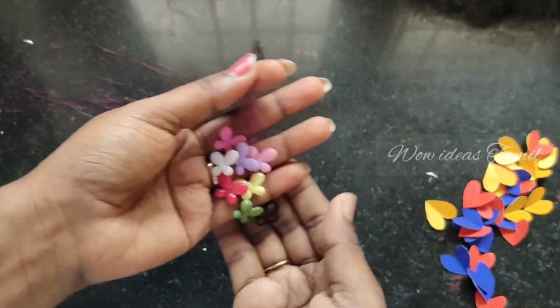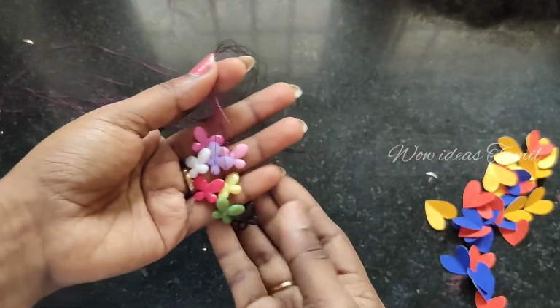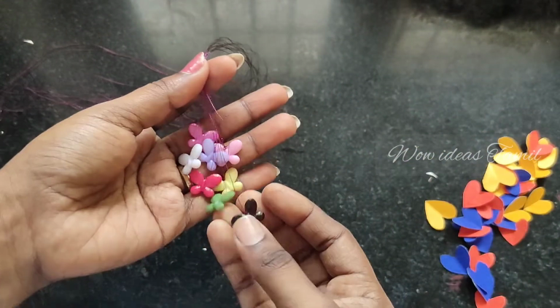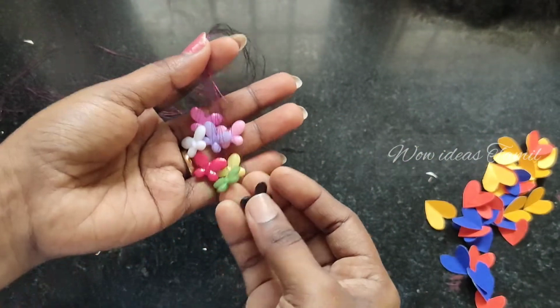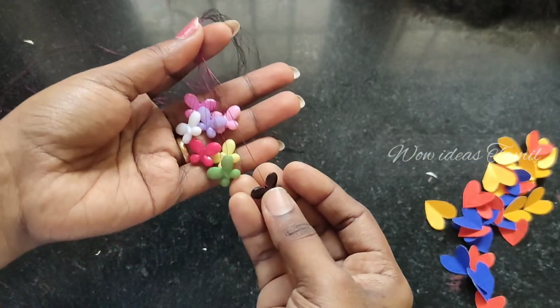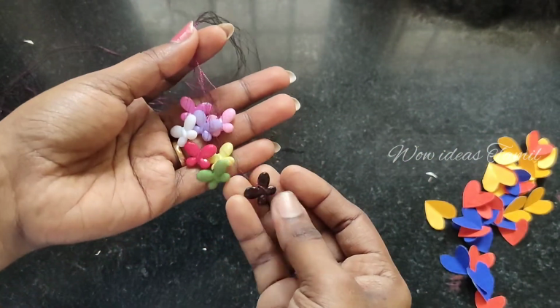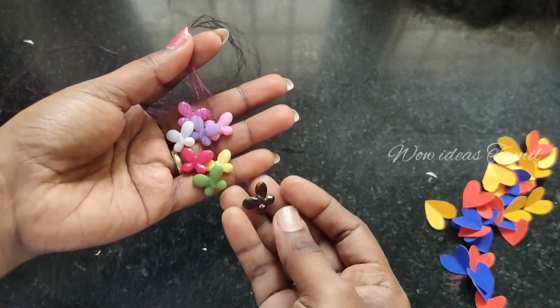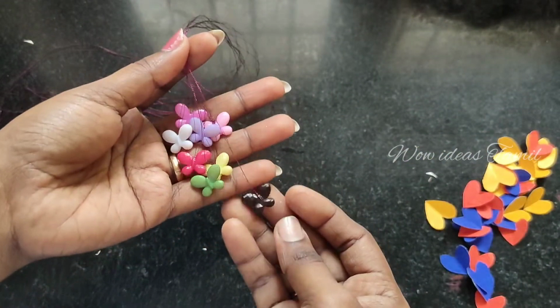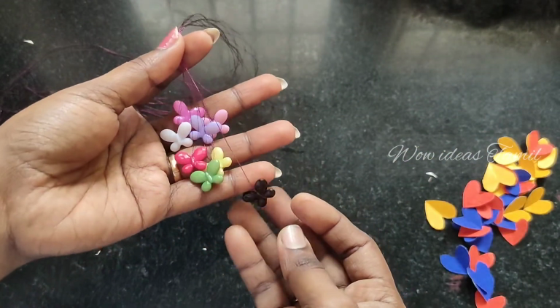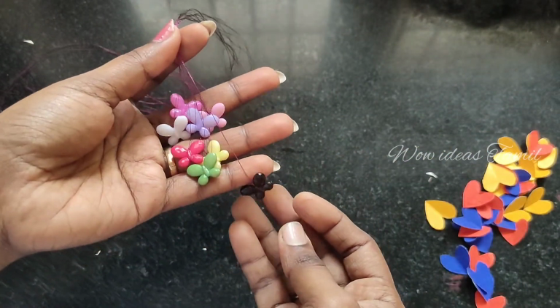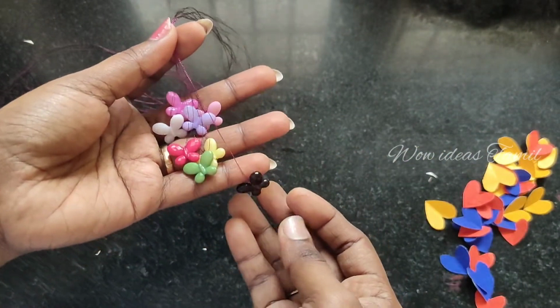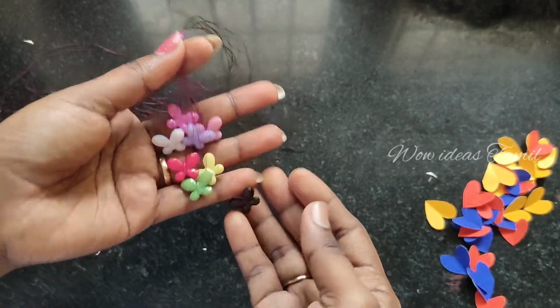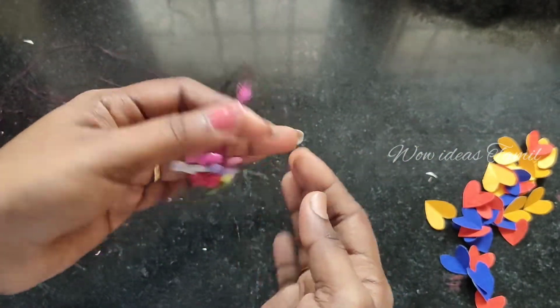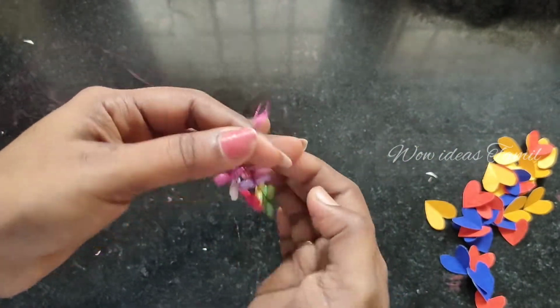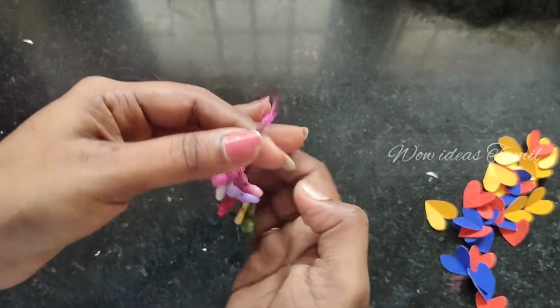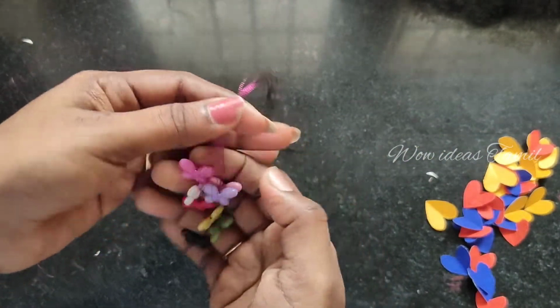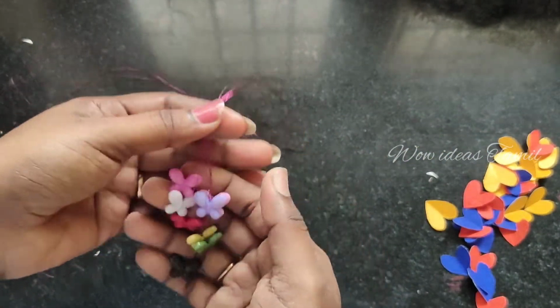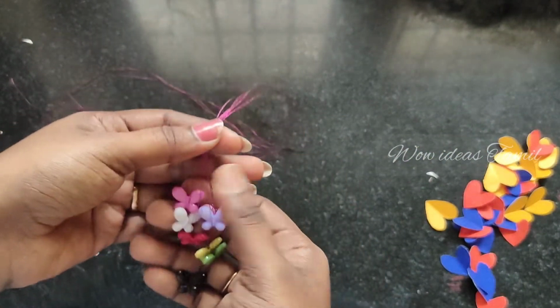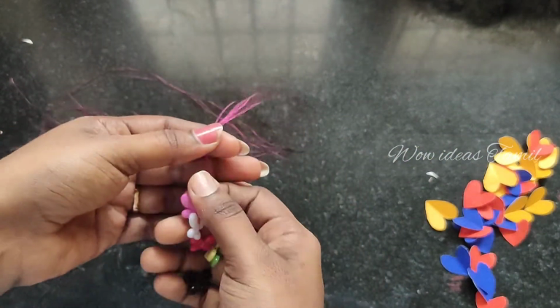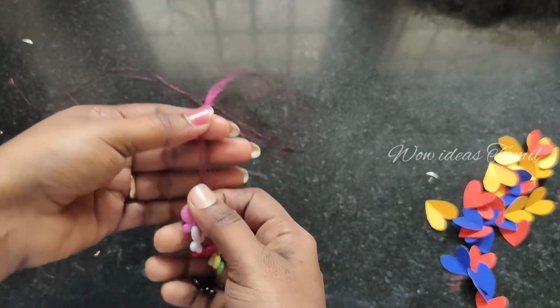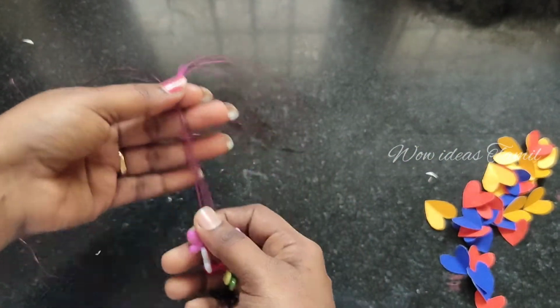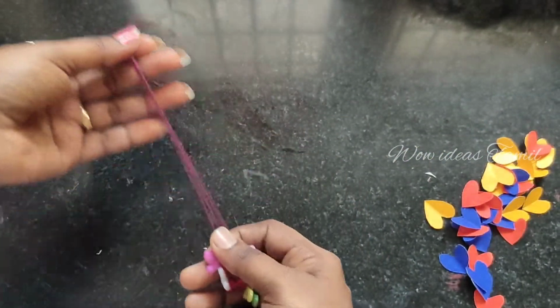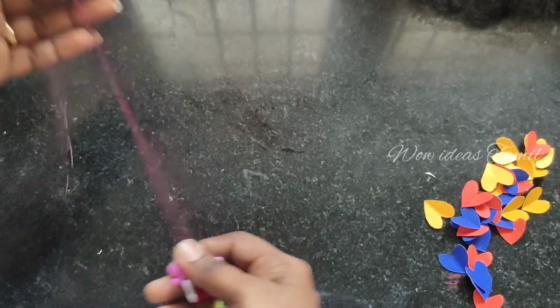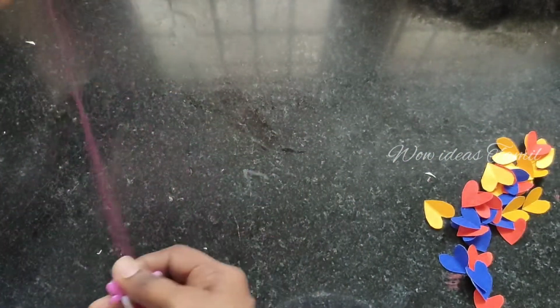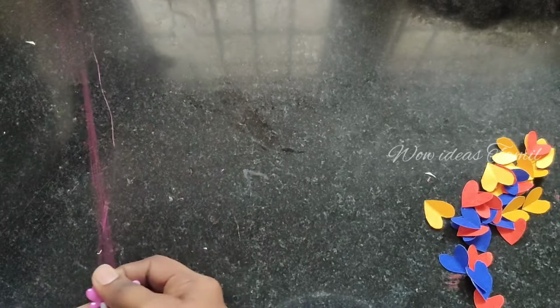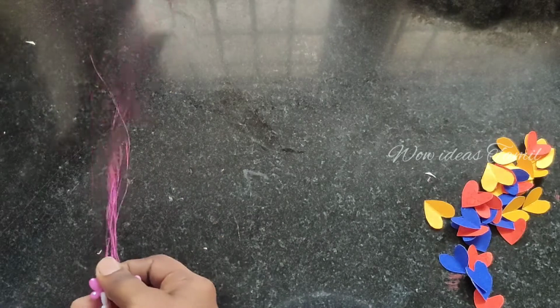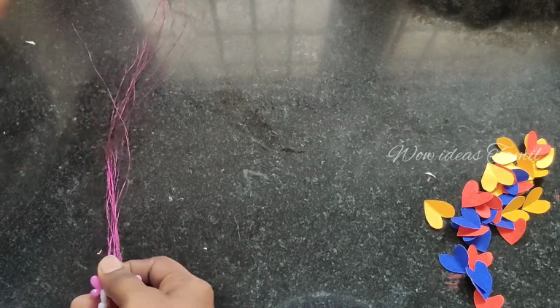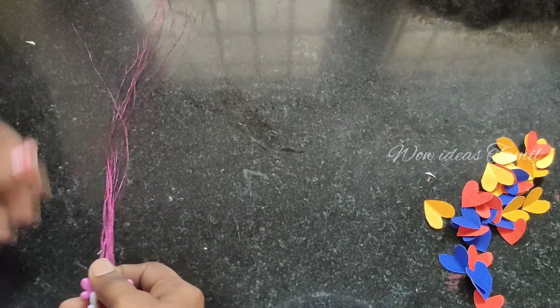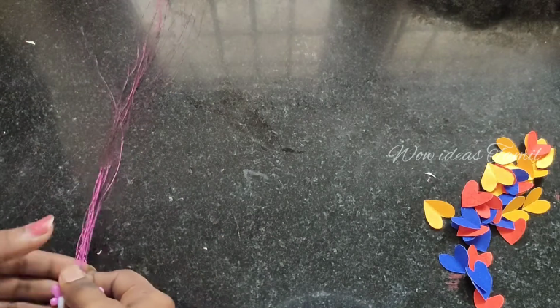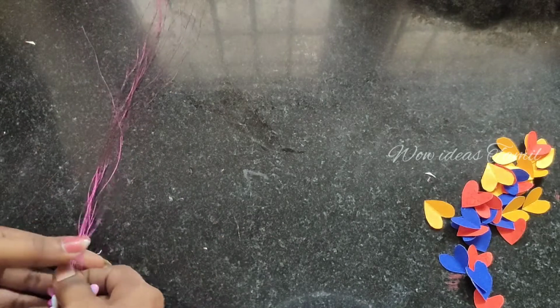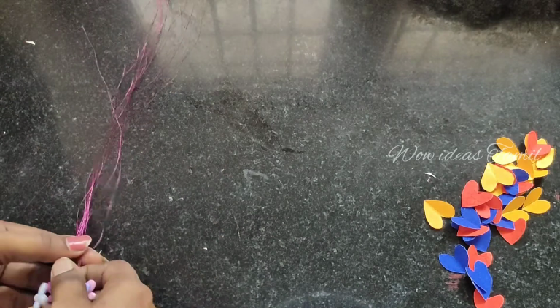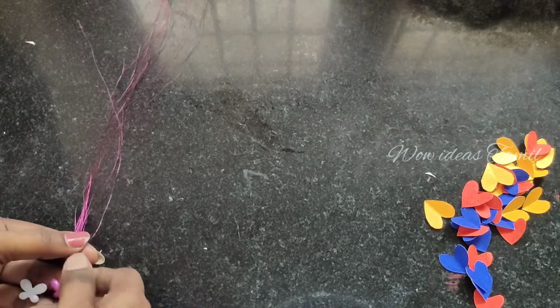Now we have to cut the butterfly beads. If you have any beads, you can add them to the thread.